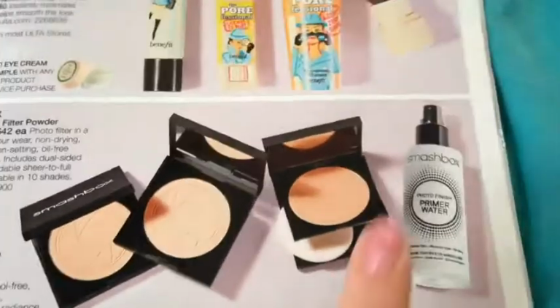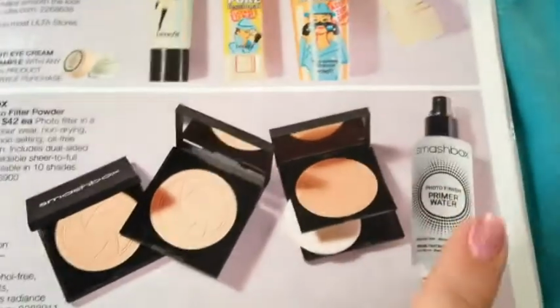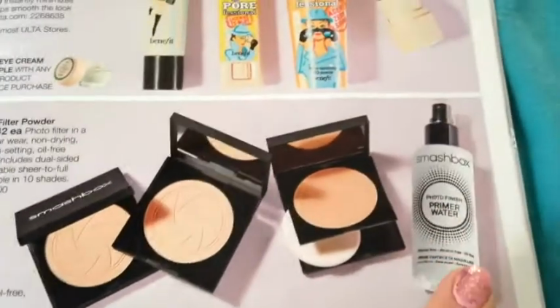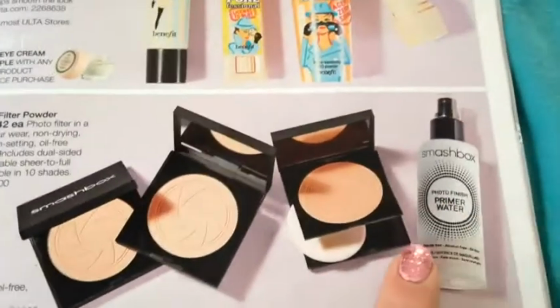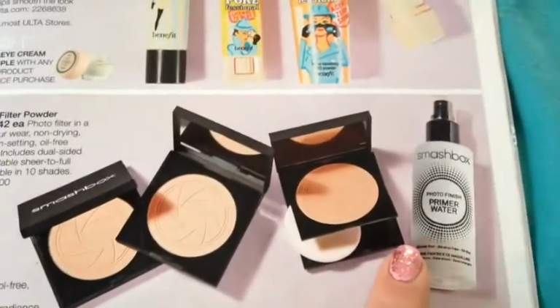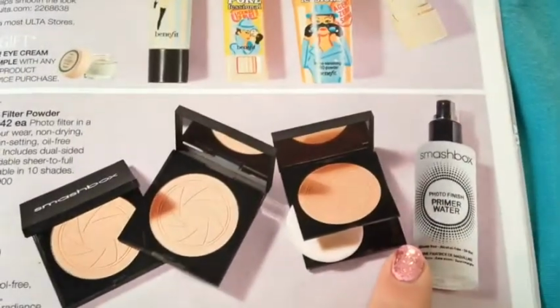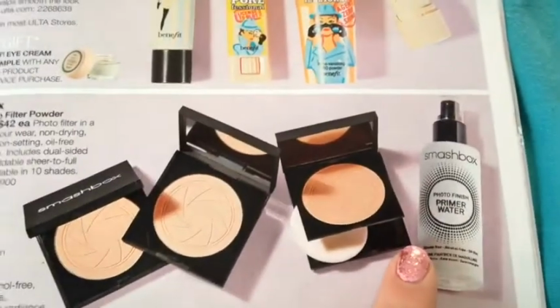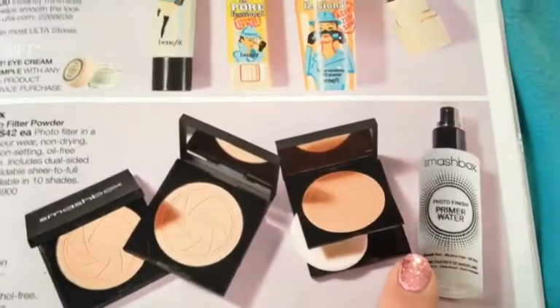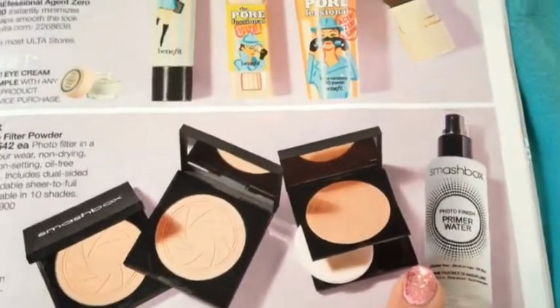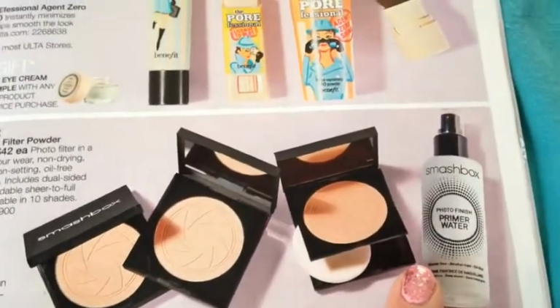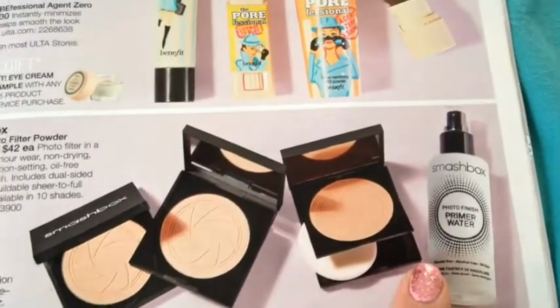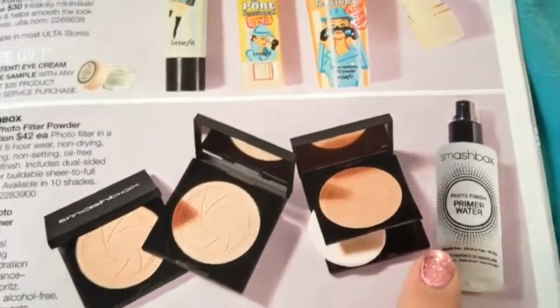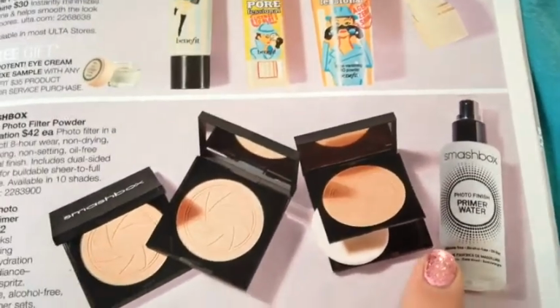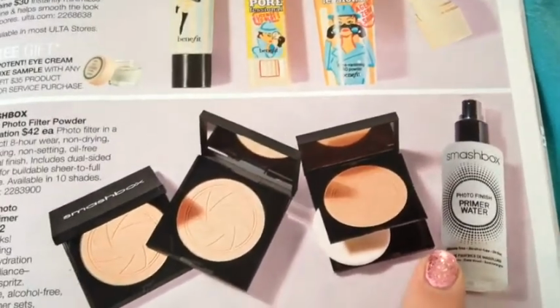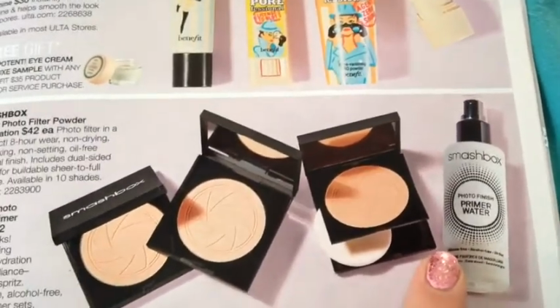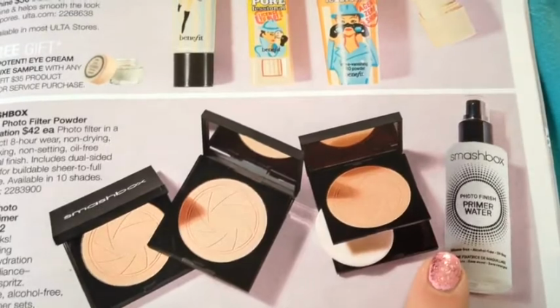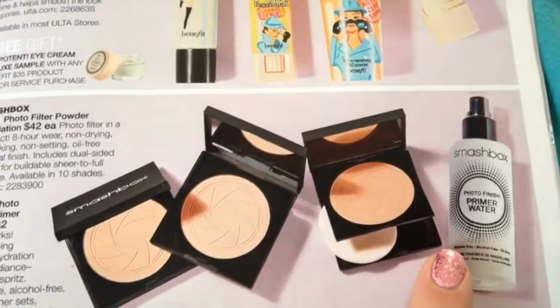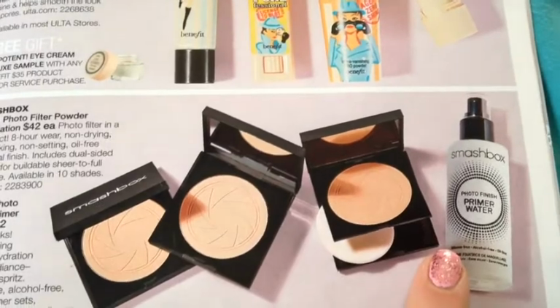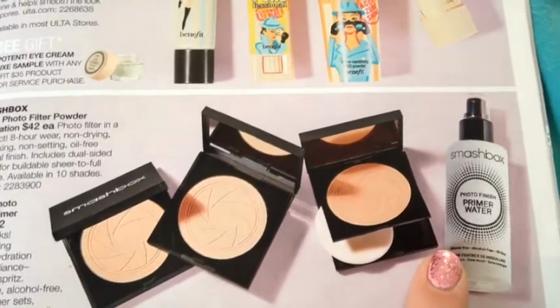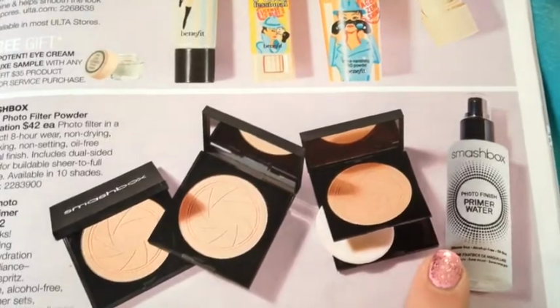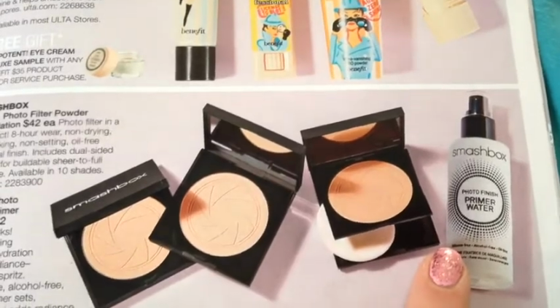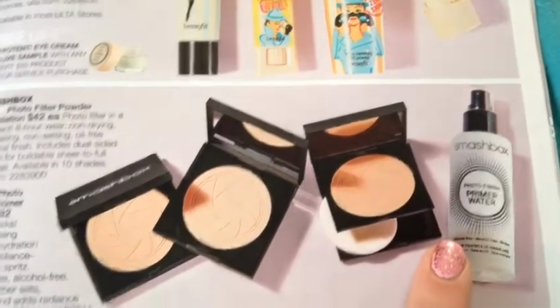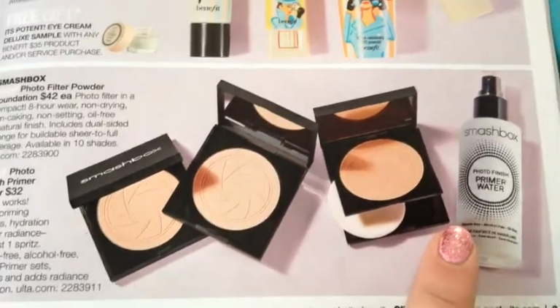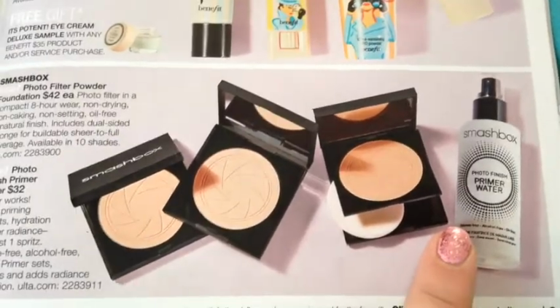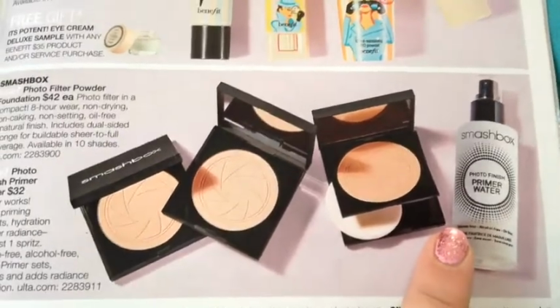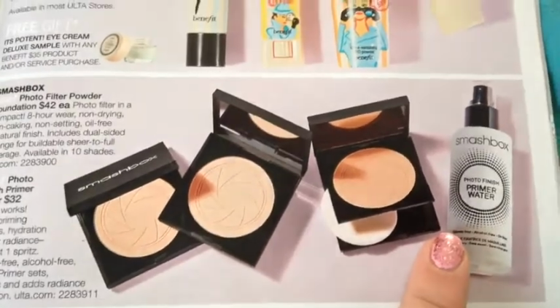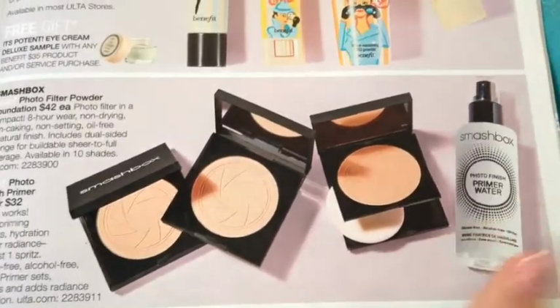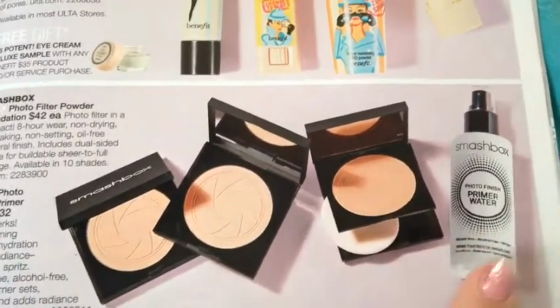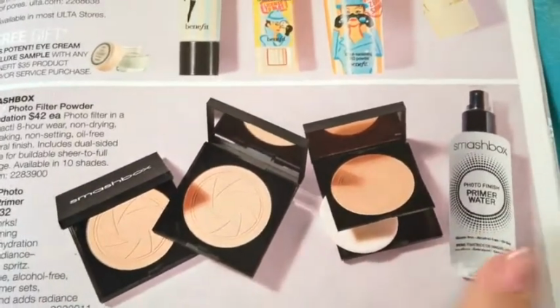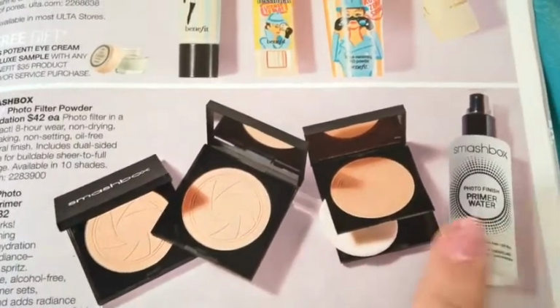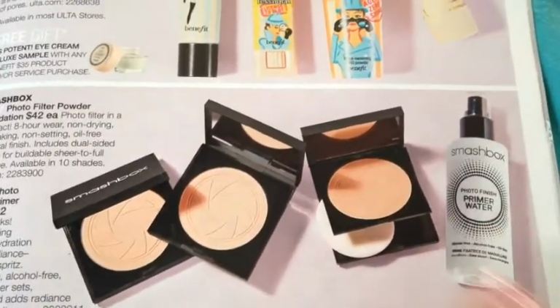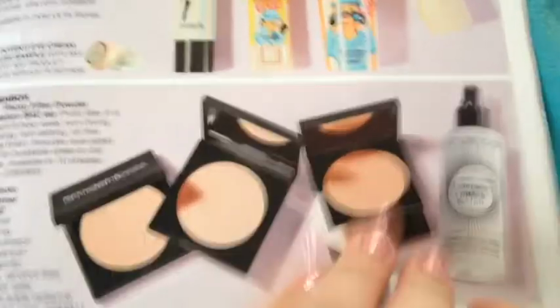I've also heard that this primer water is amazing. $32 is a little expensive, but I think I could choke that one down. I do want to try this.